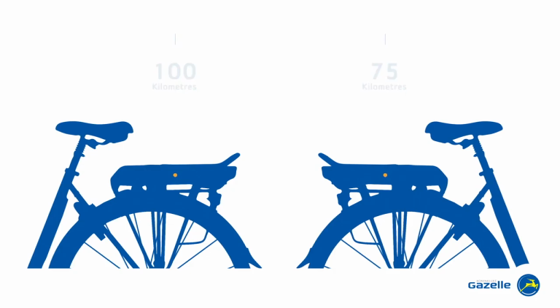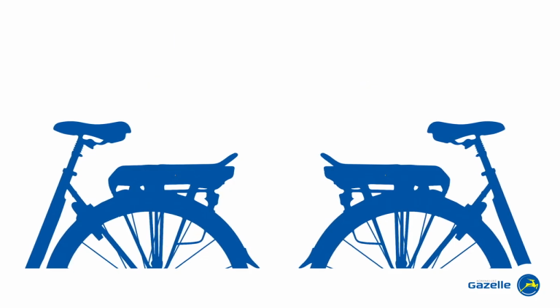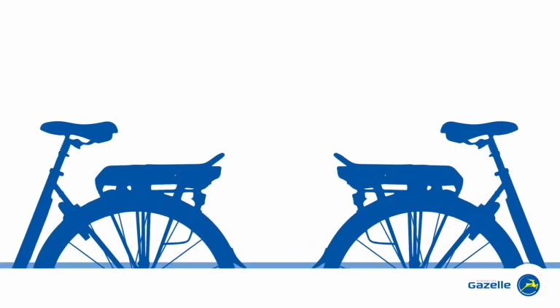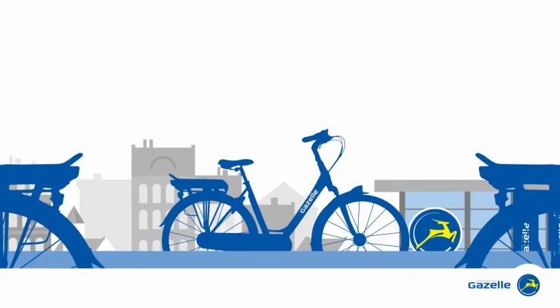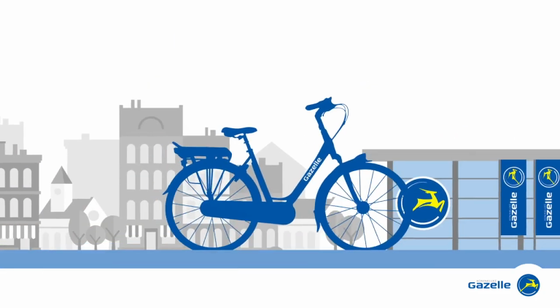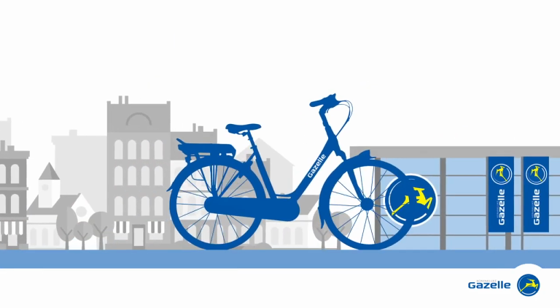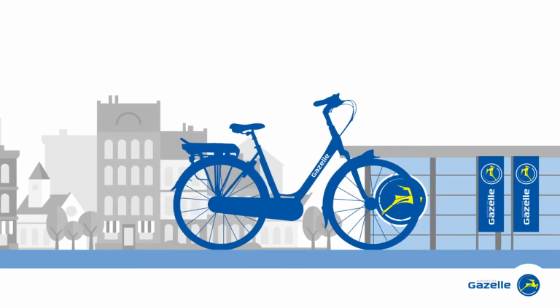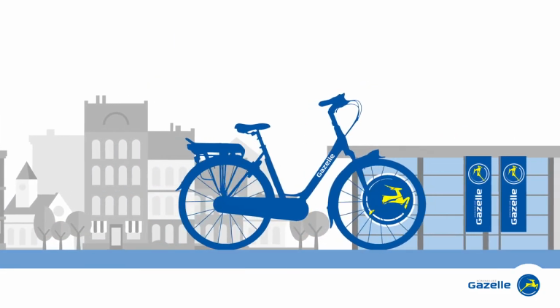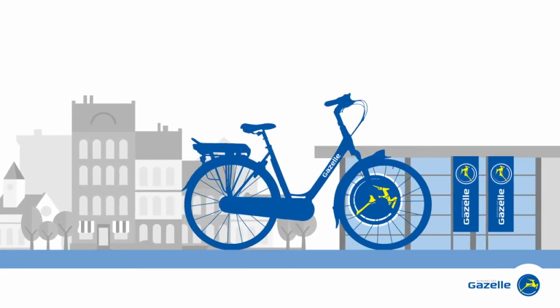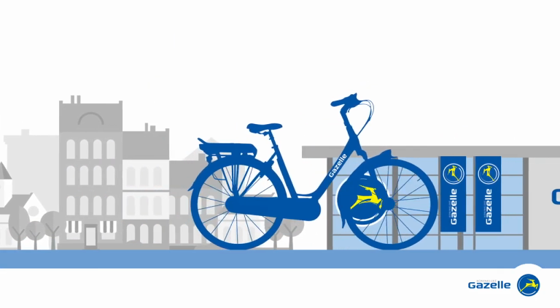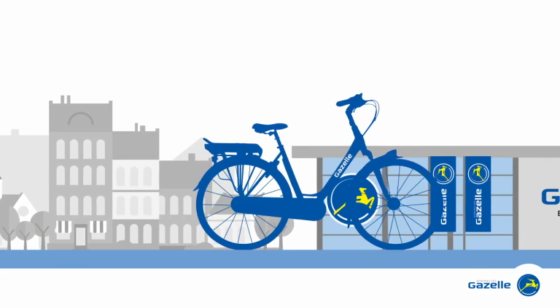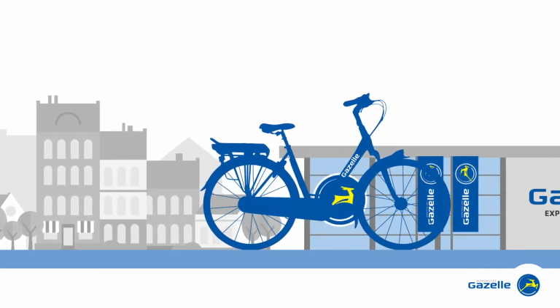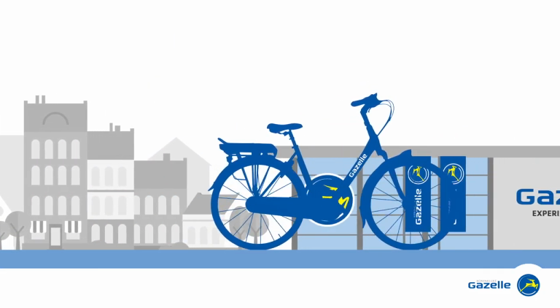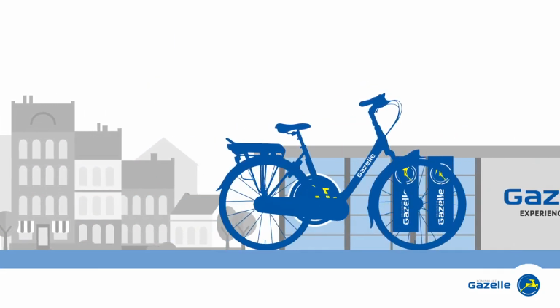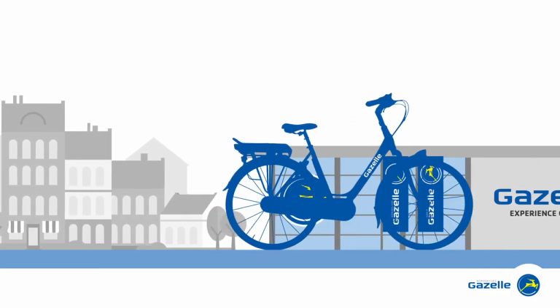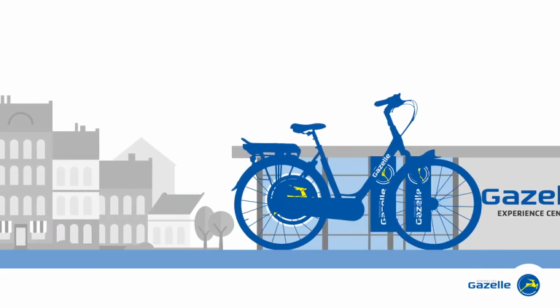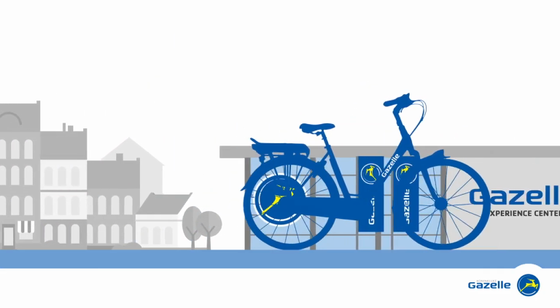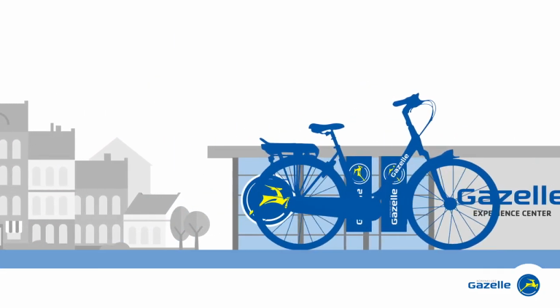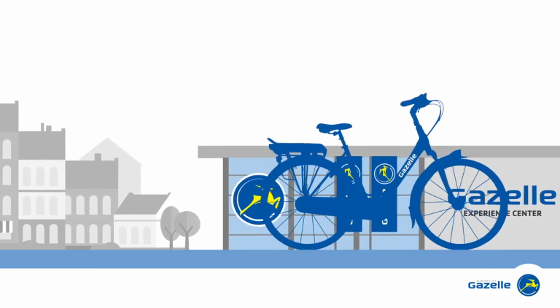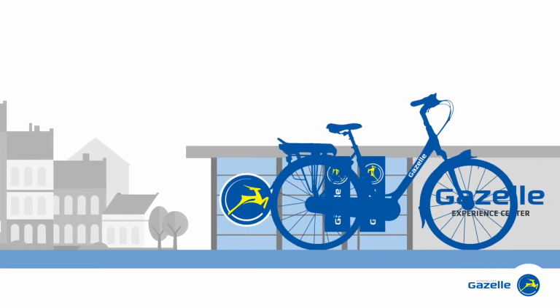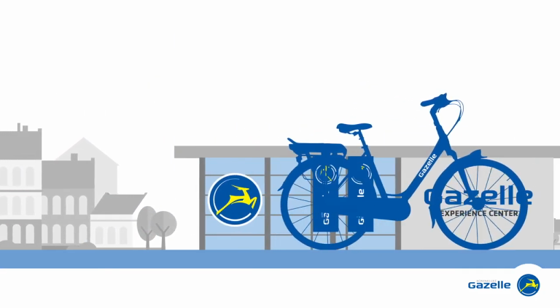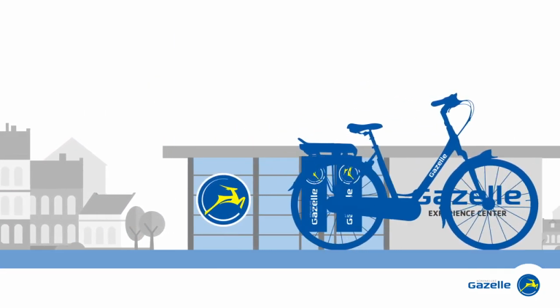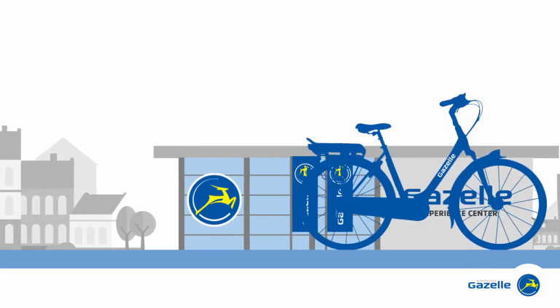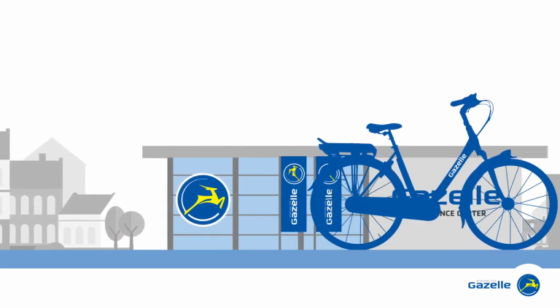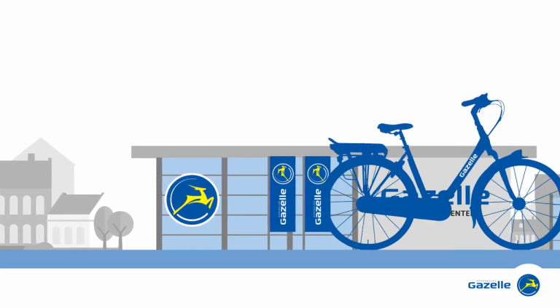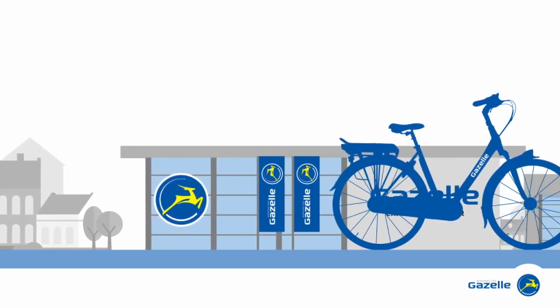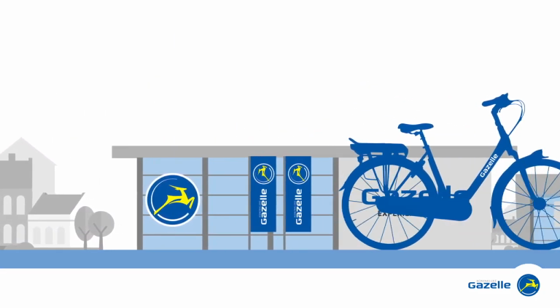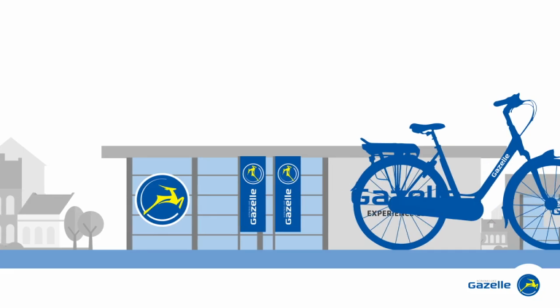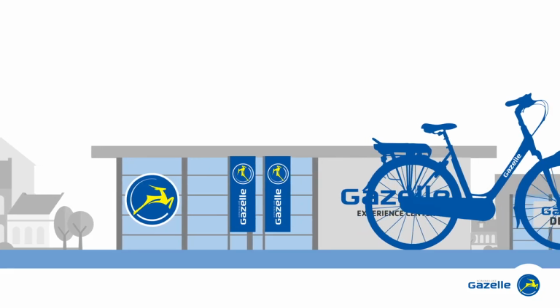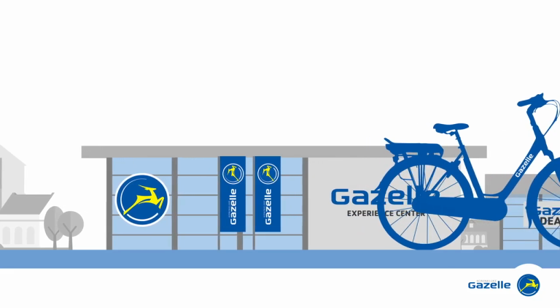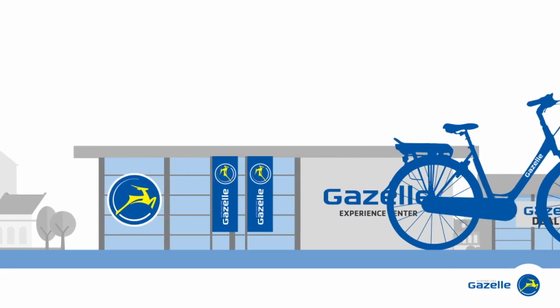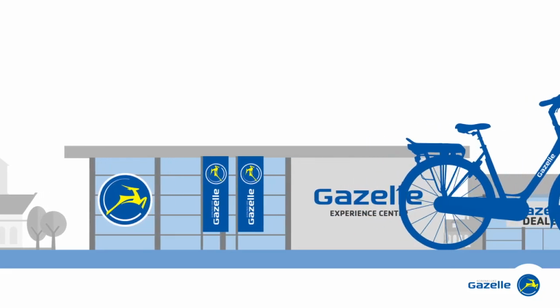Would you like to find out which e-bike suits you? Come and have a test ride at a Gazelle dealer in your area.